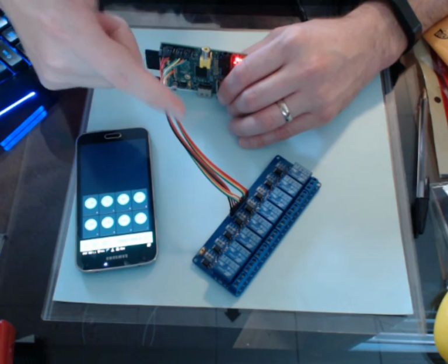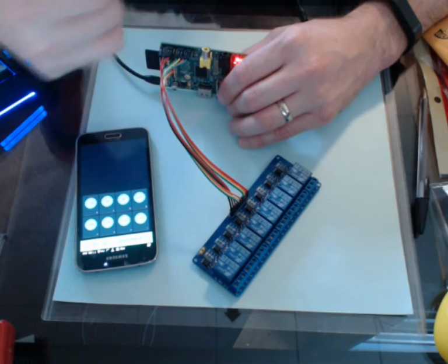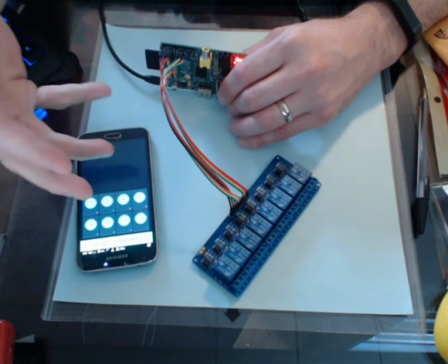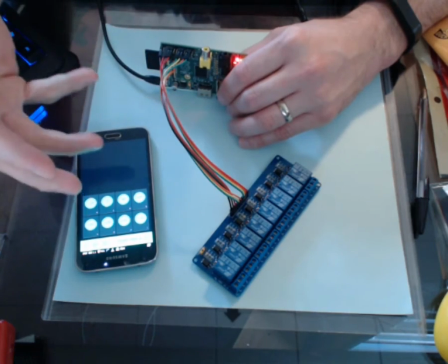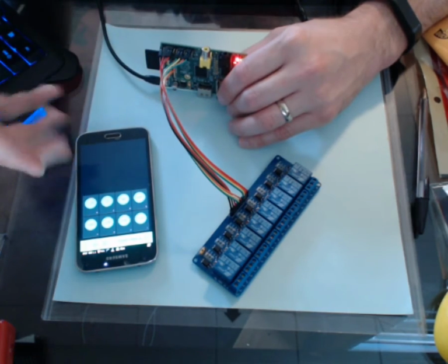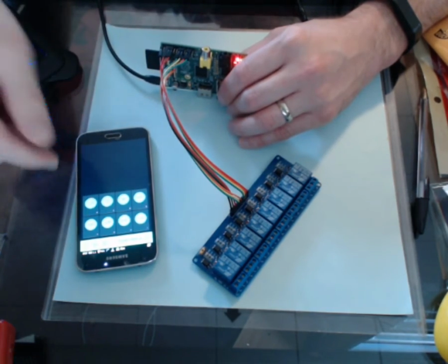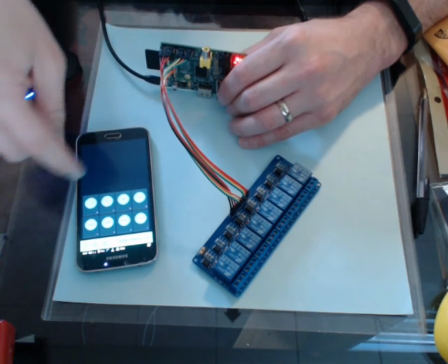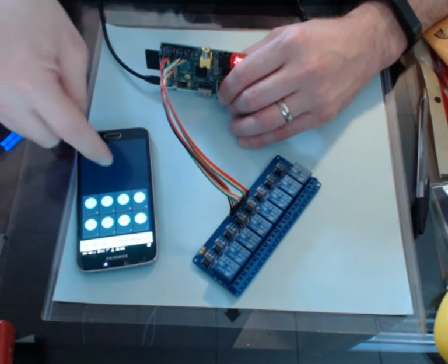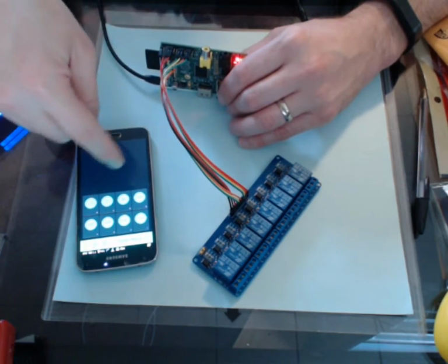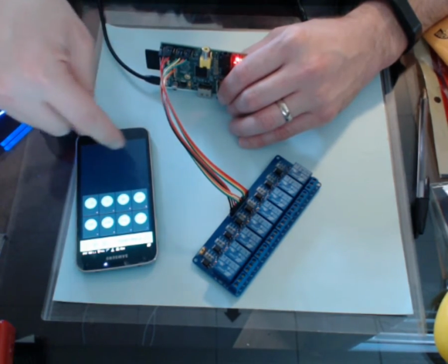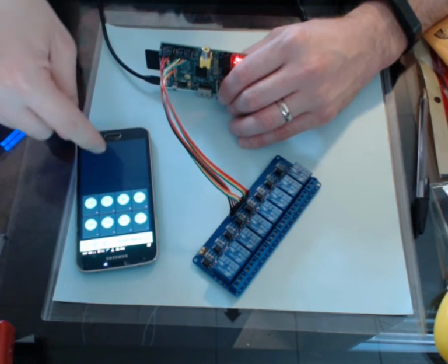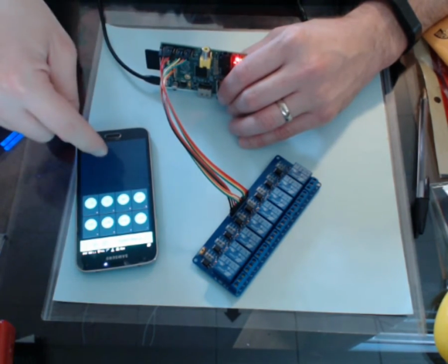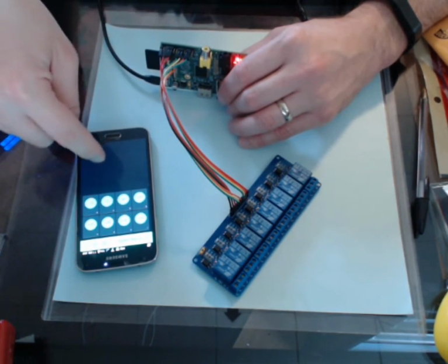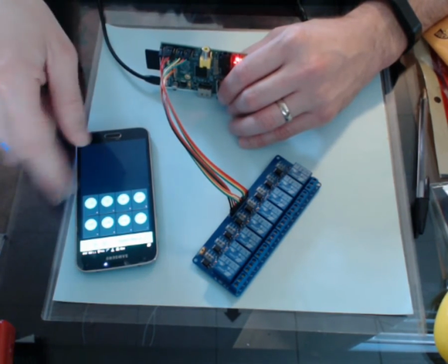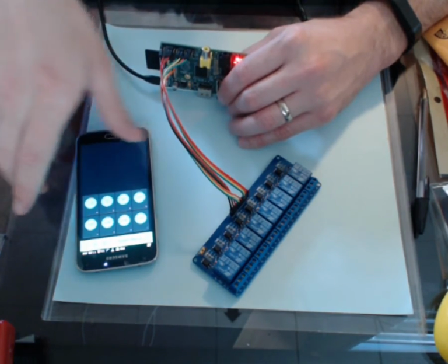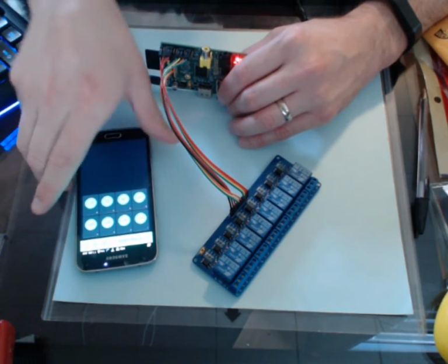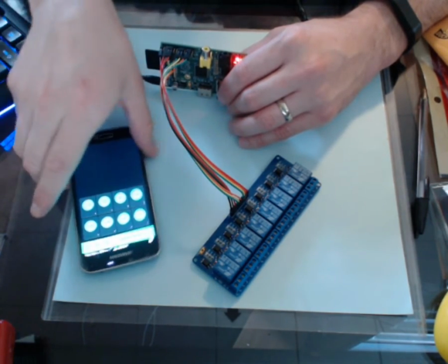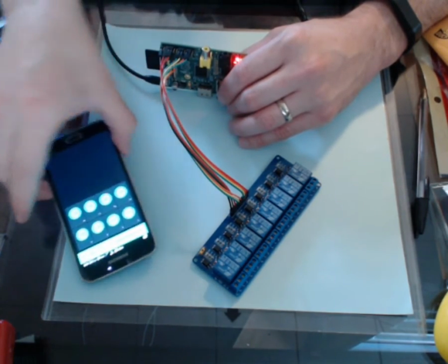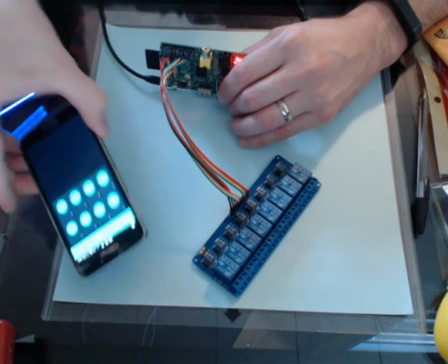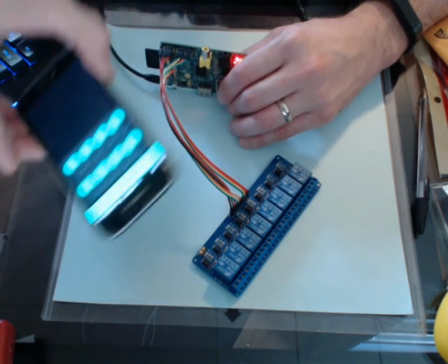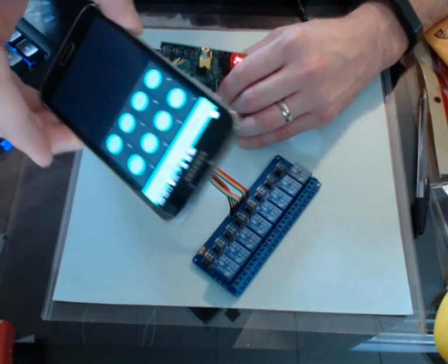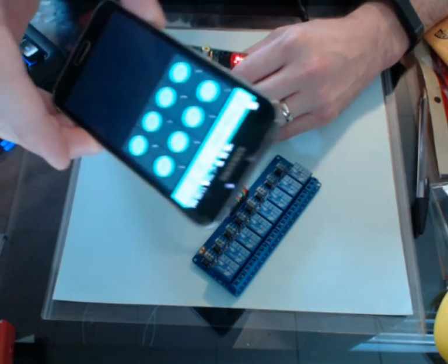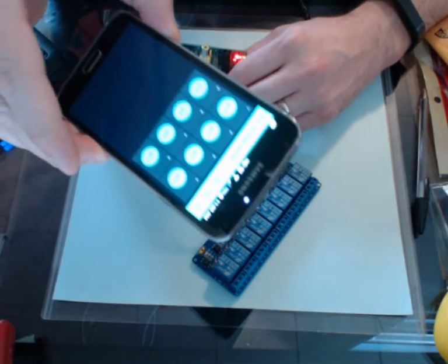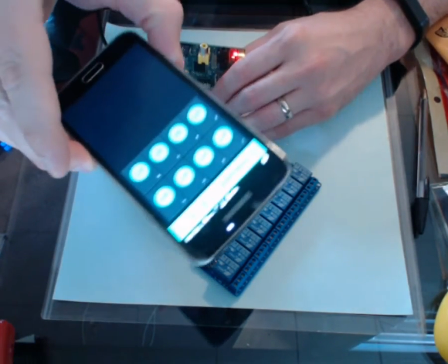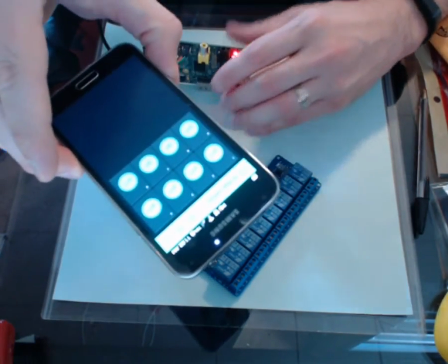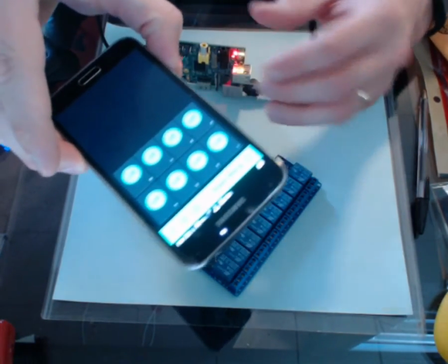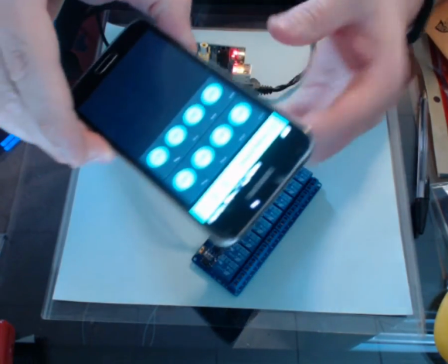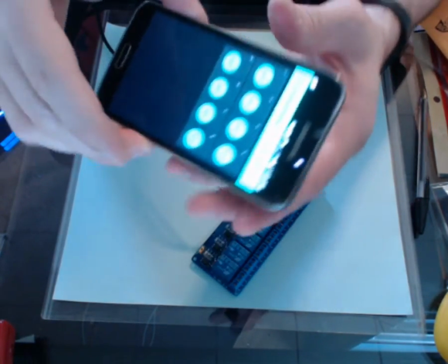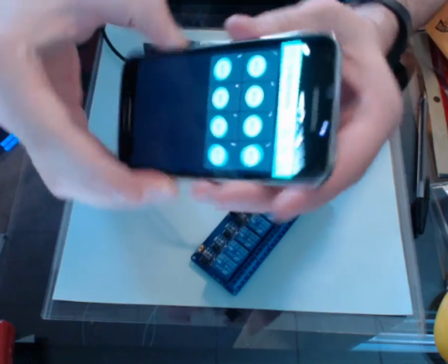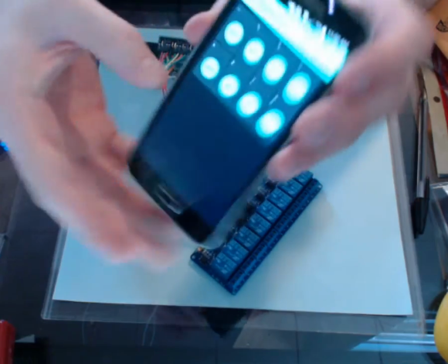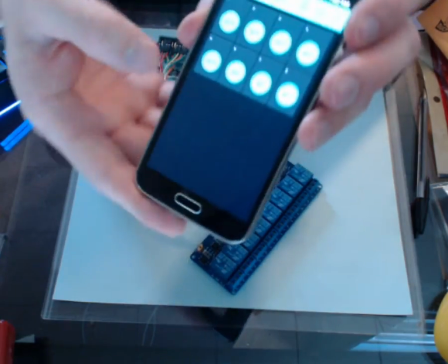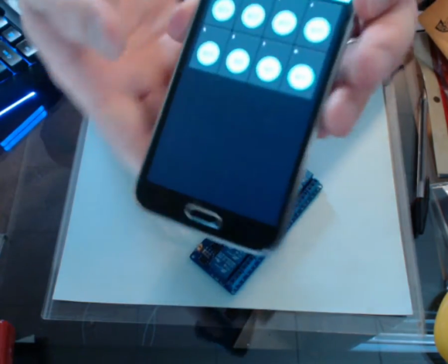then you'll be able to jump right into the application on your phone and connect the GPIOs up to the relay and get them controlled. Now my phone is not going to record very easily on this, but what I have here —